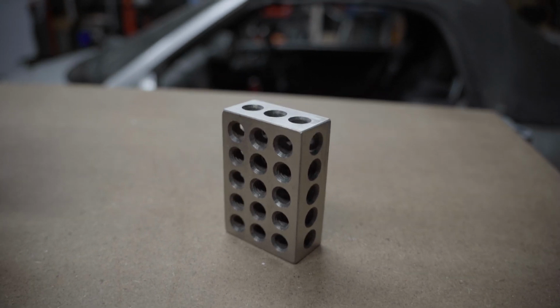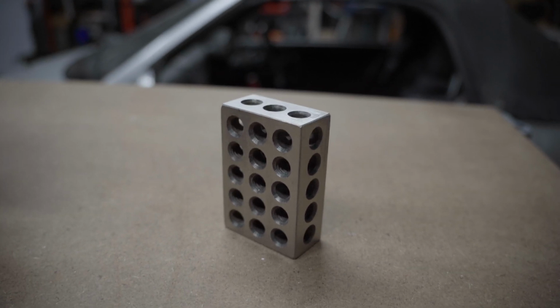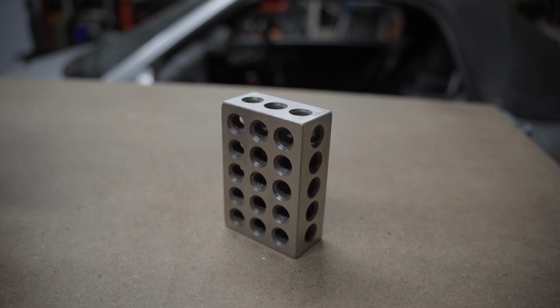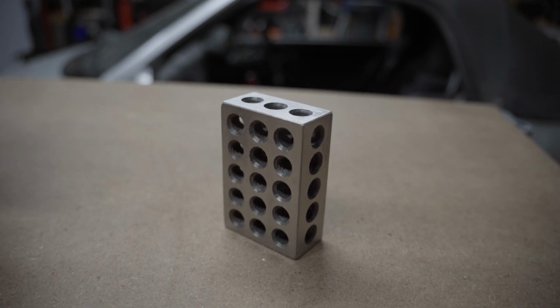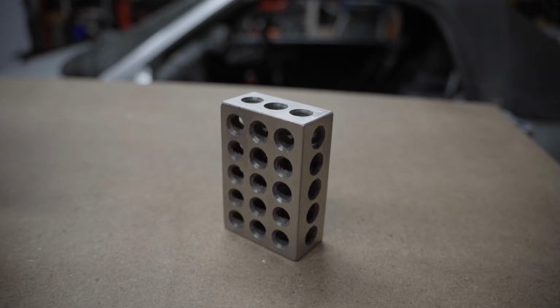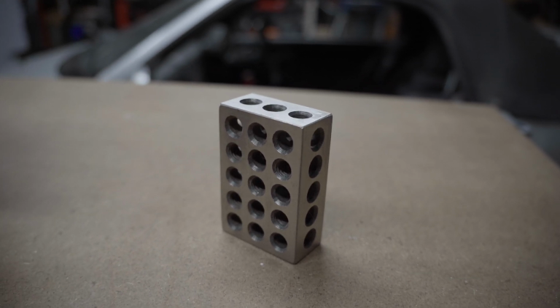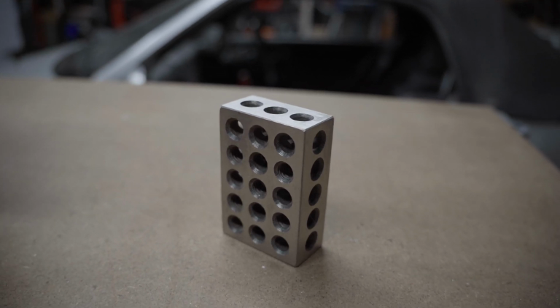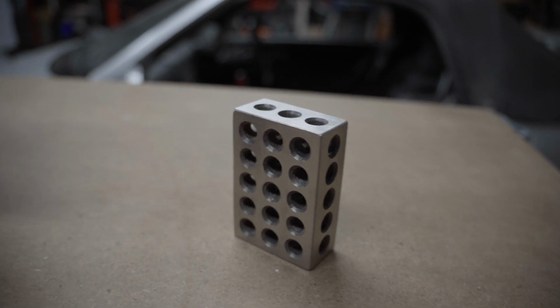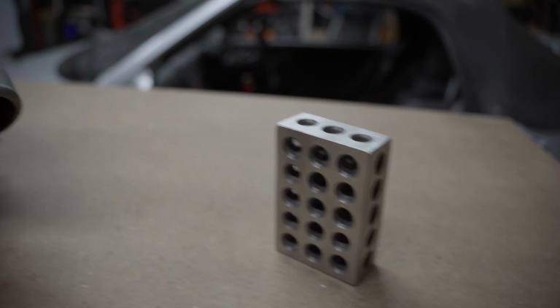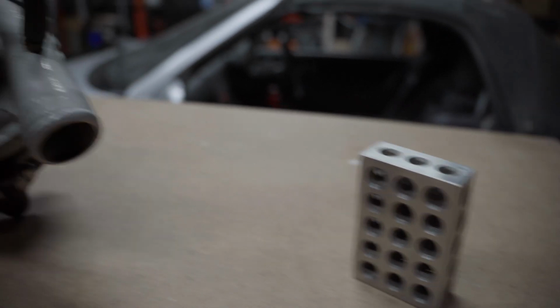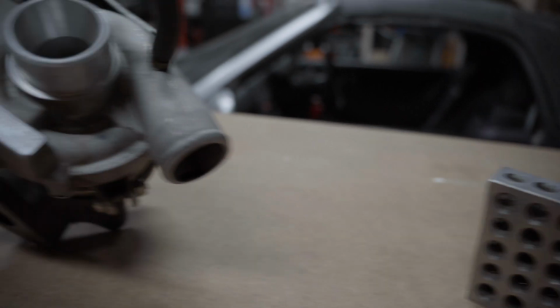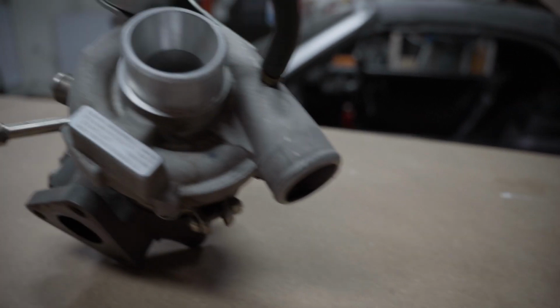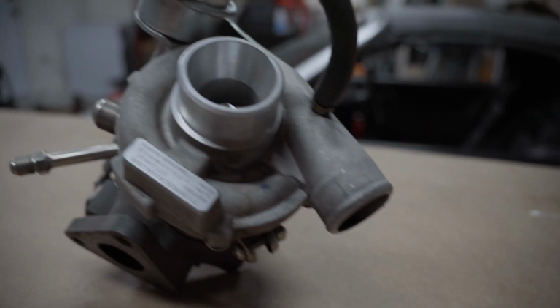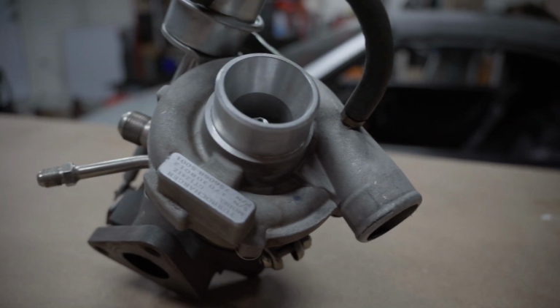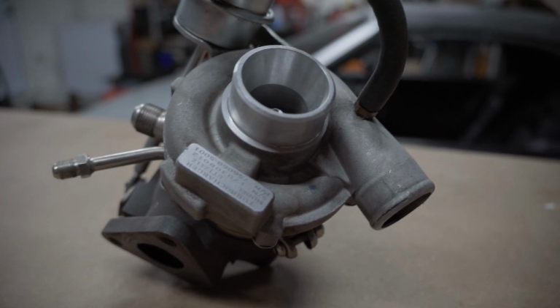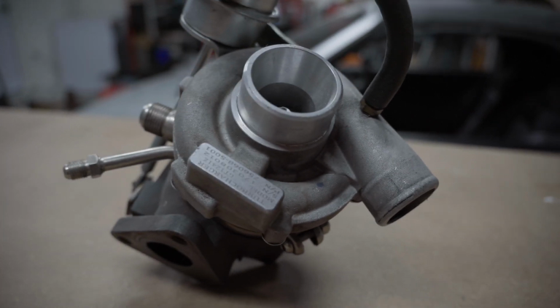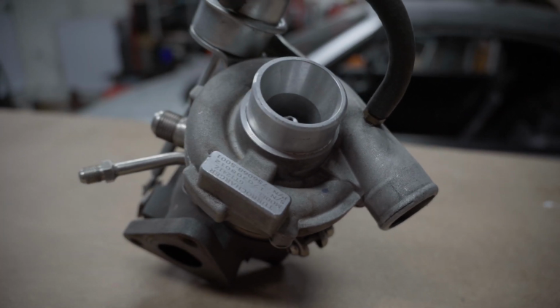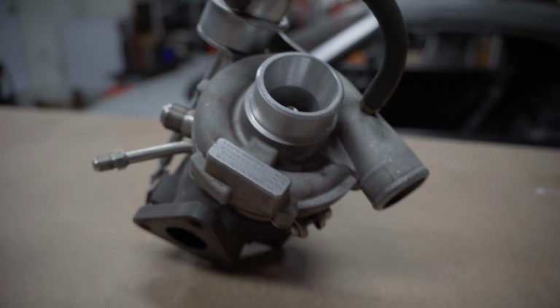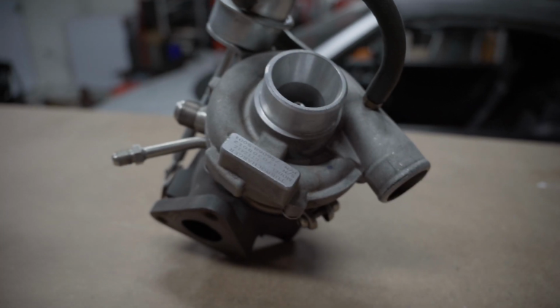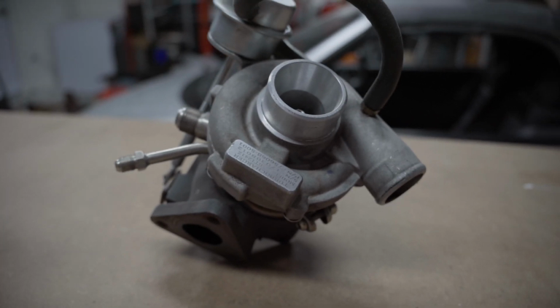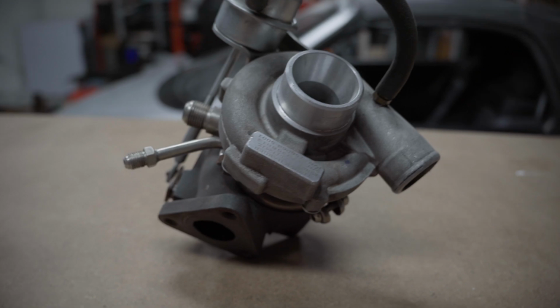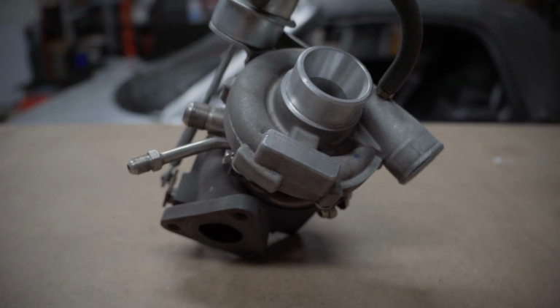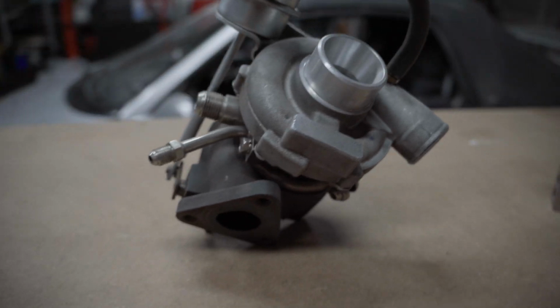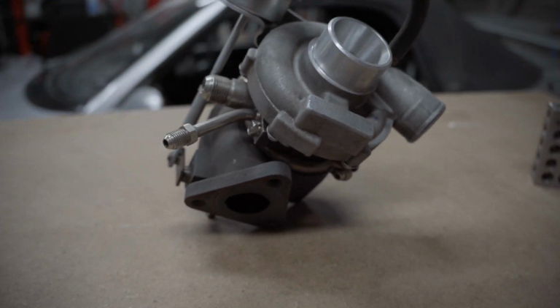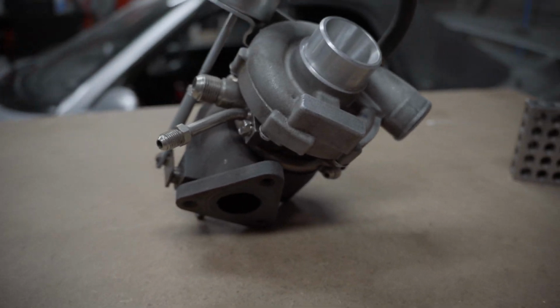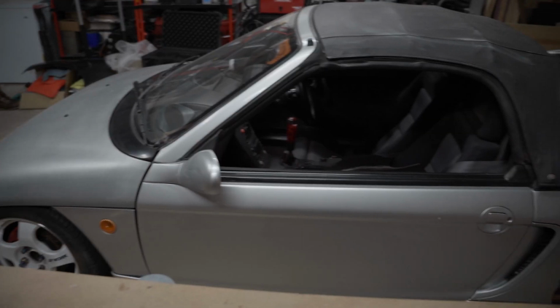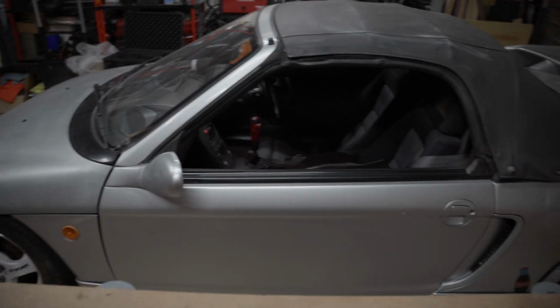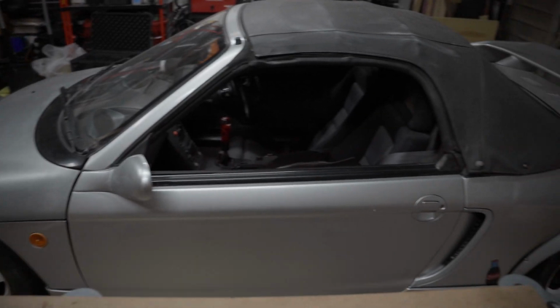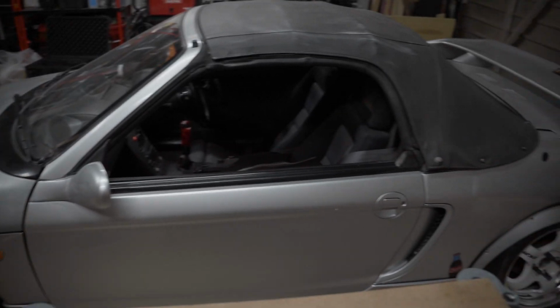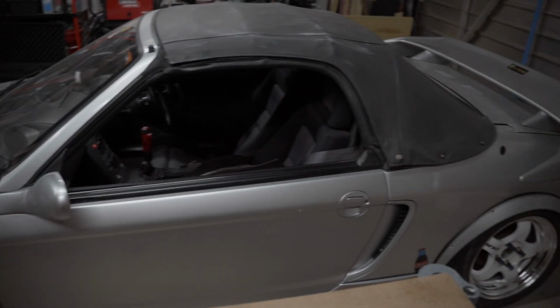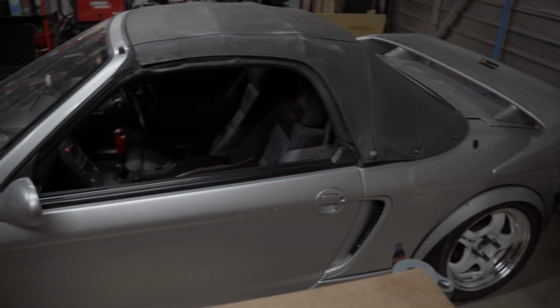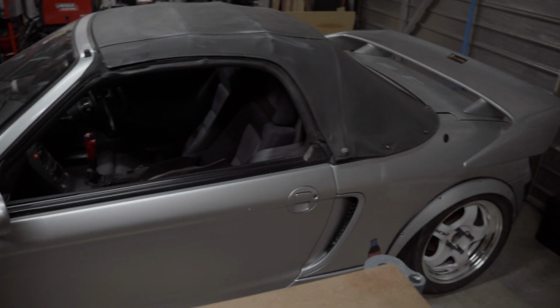For the test, we'll be scanning a few items: a 1-2-3 block, a small turbo, and a section of my Honda Beat.